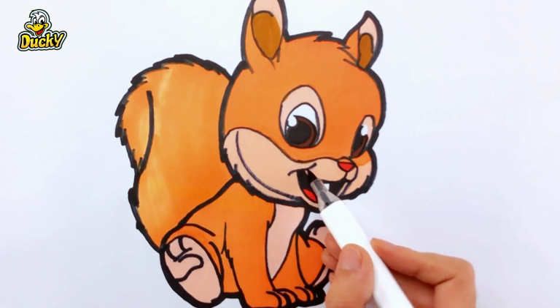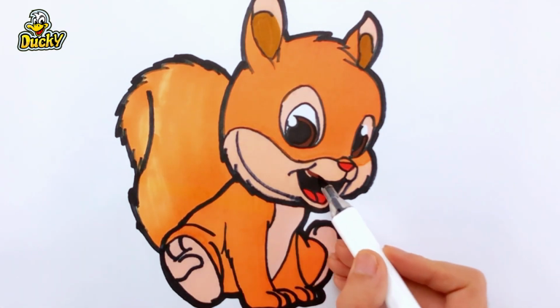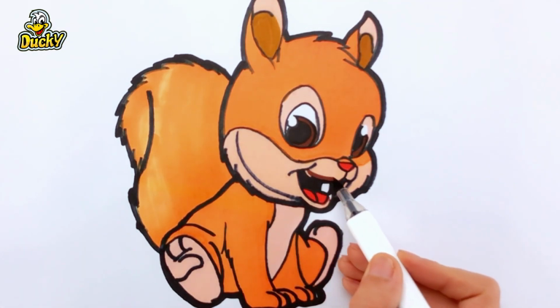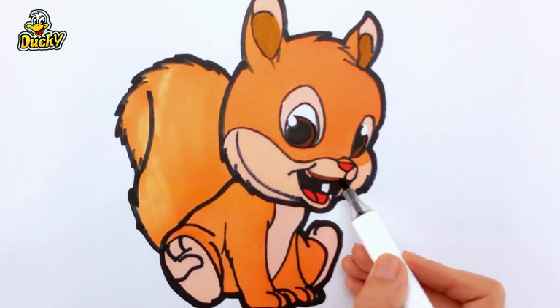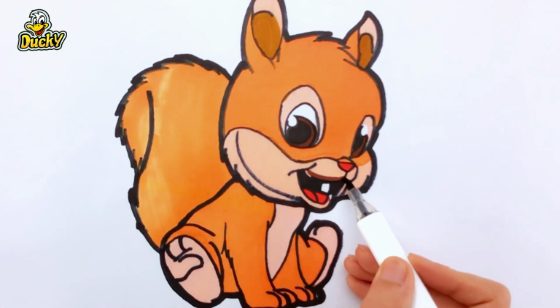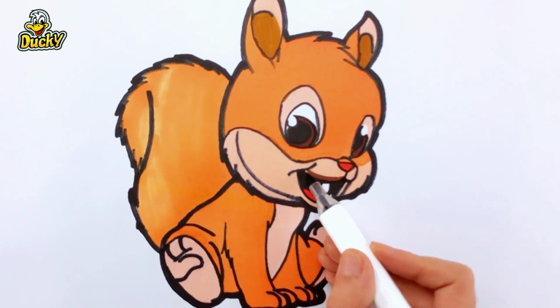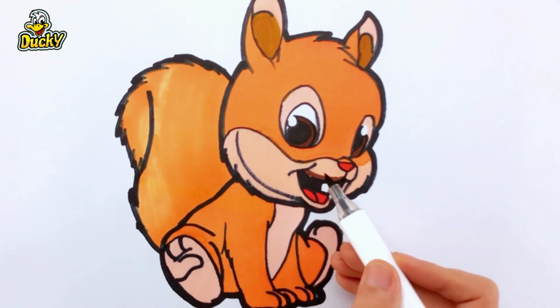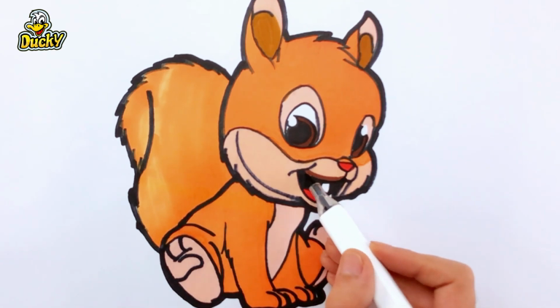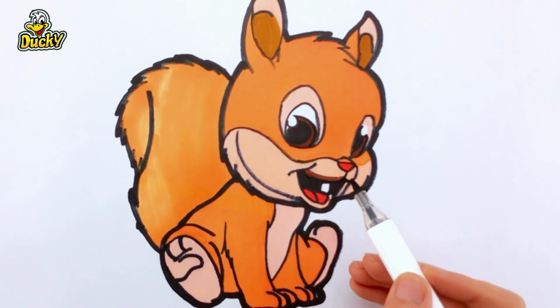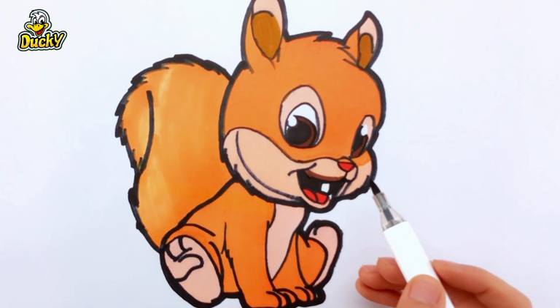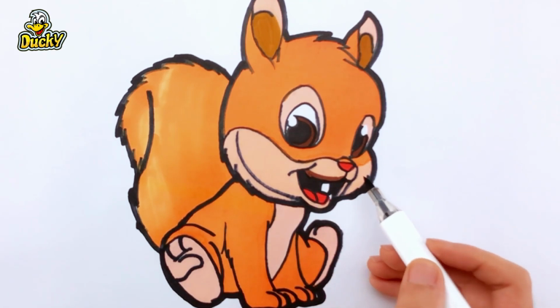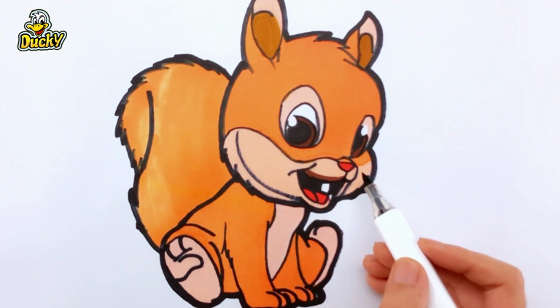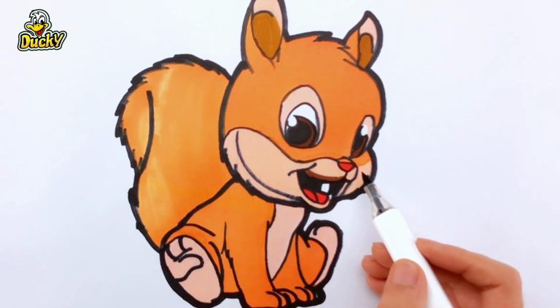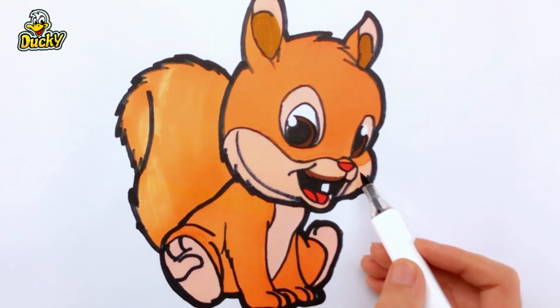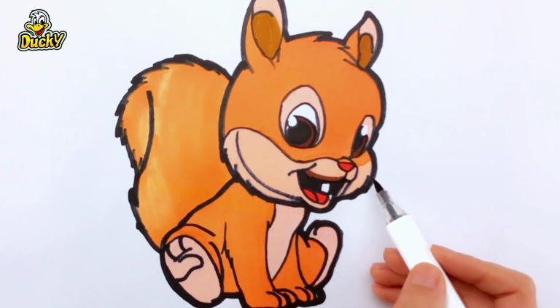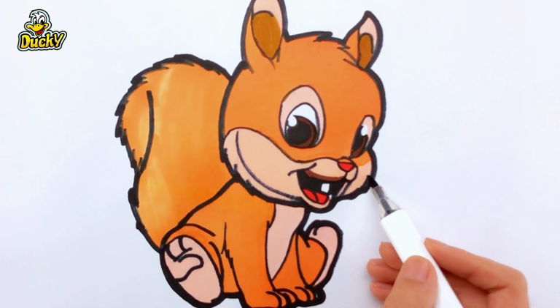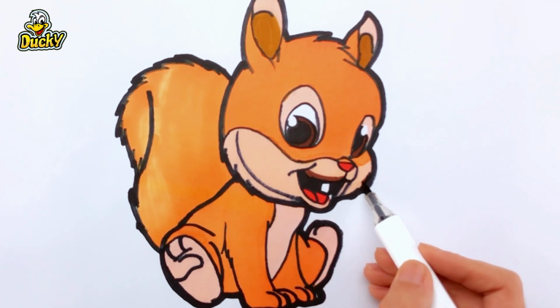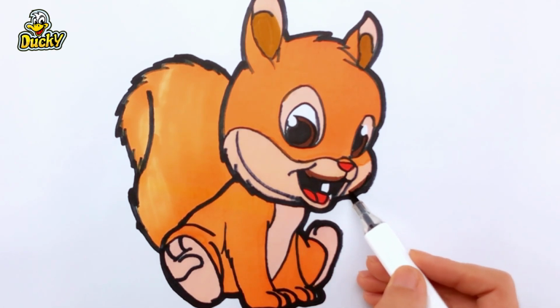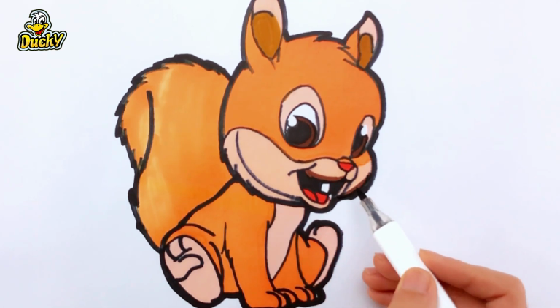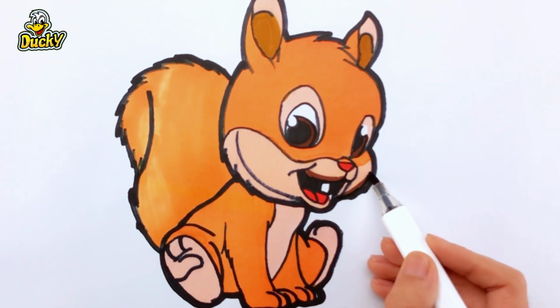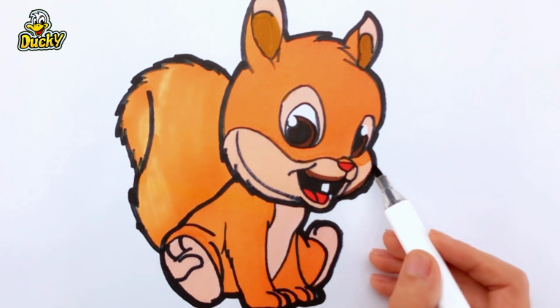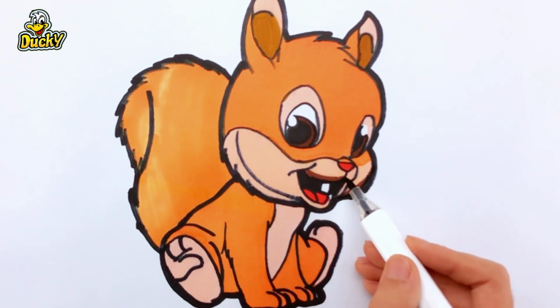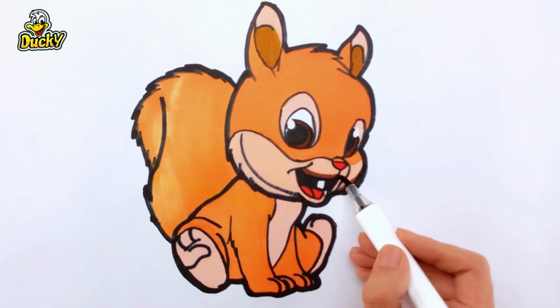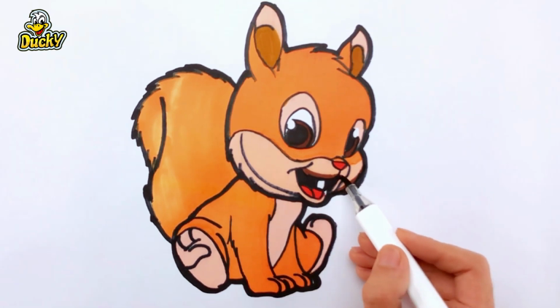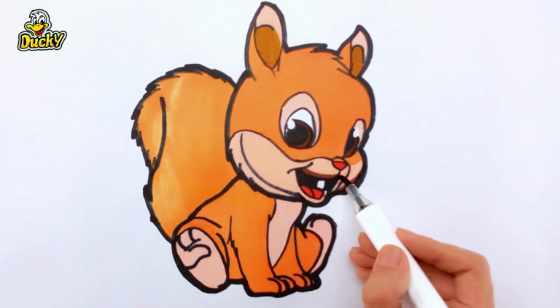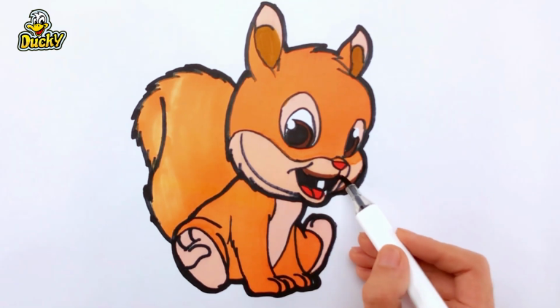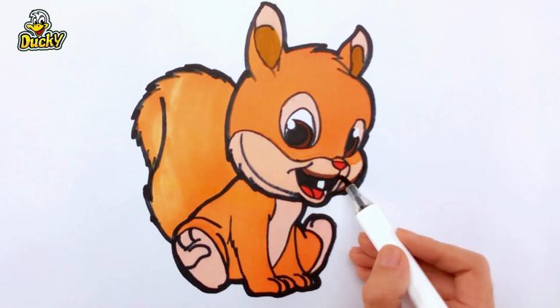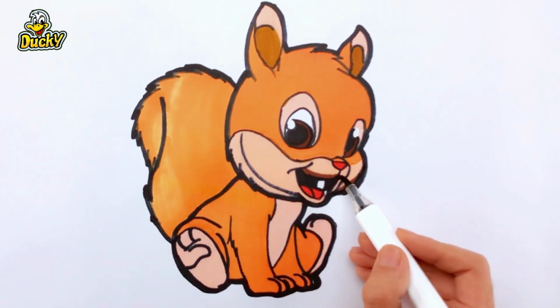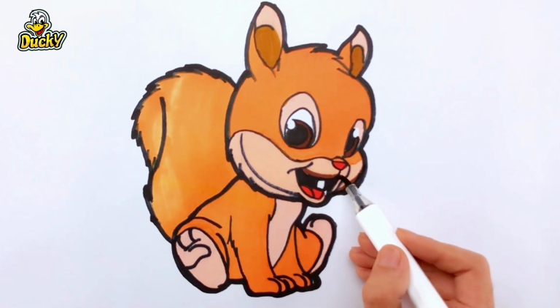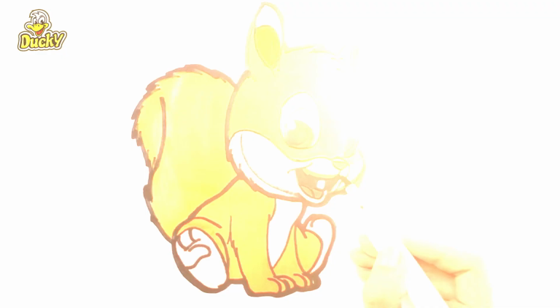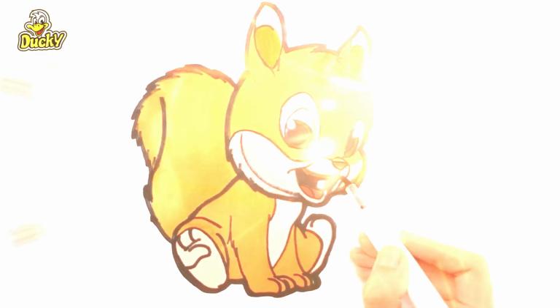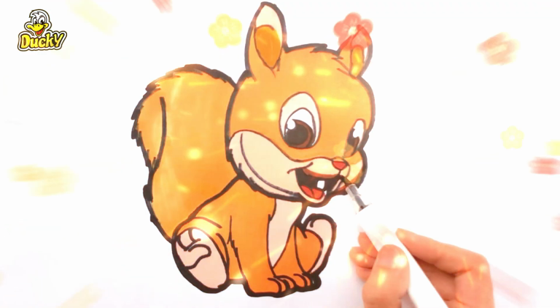Look at this squirrel, cute and smart. See your next video.